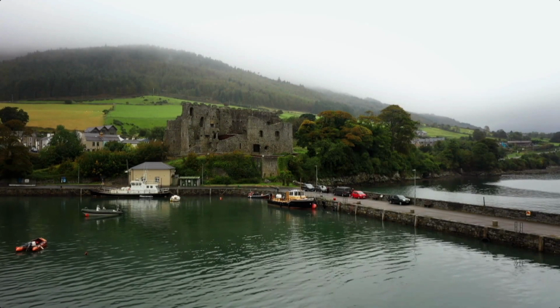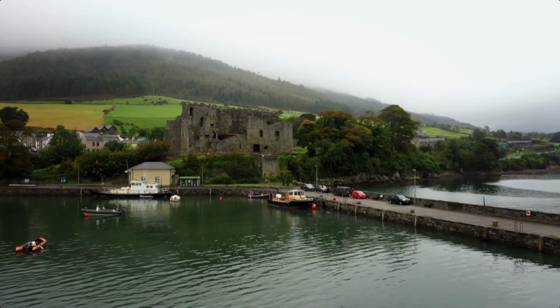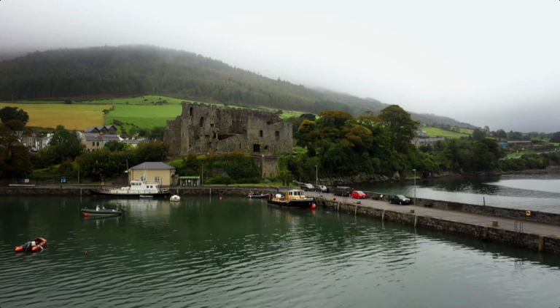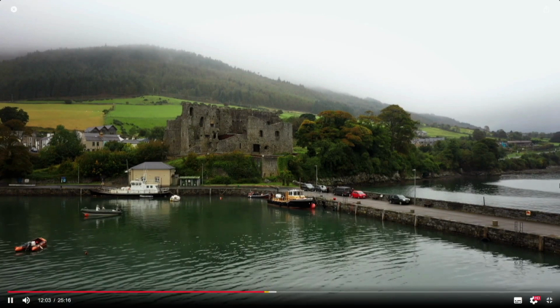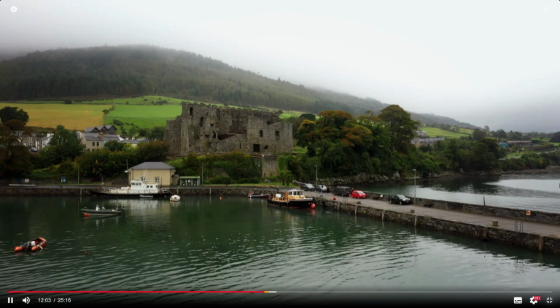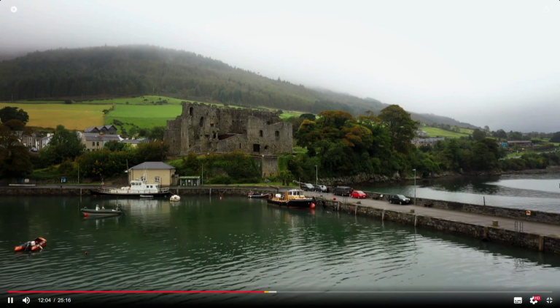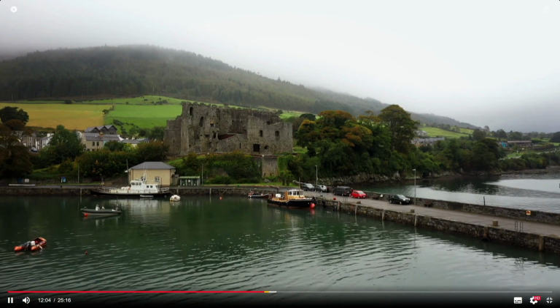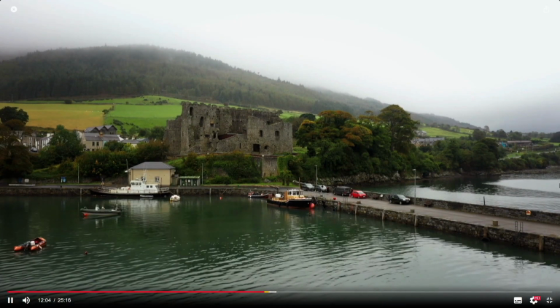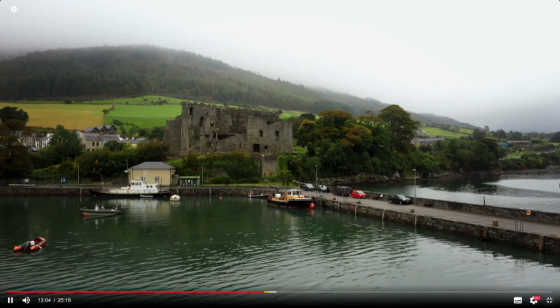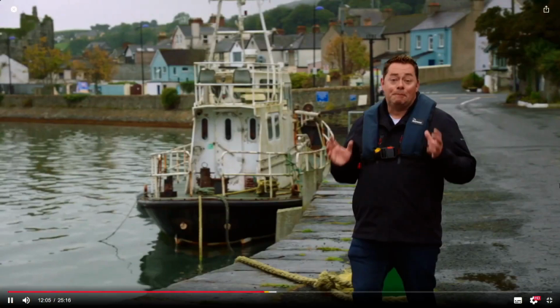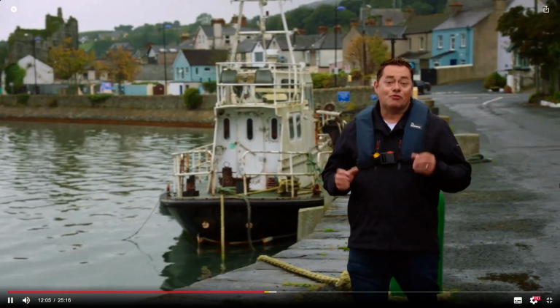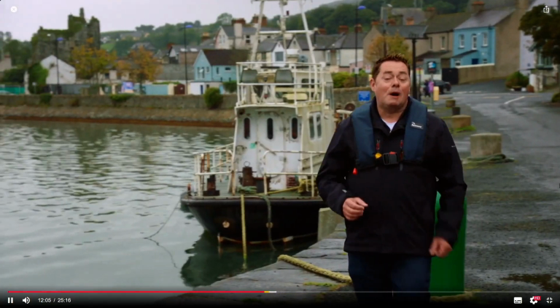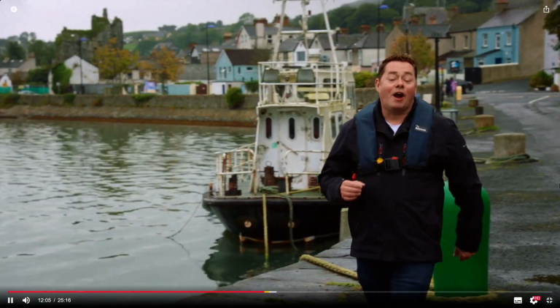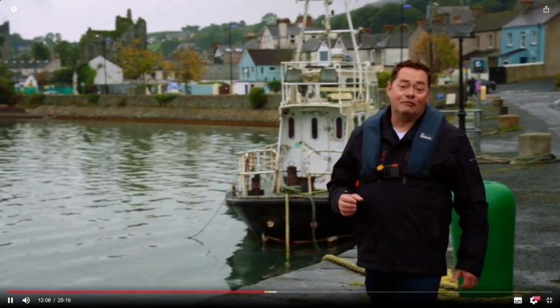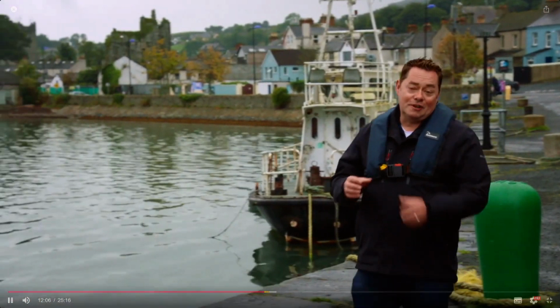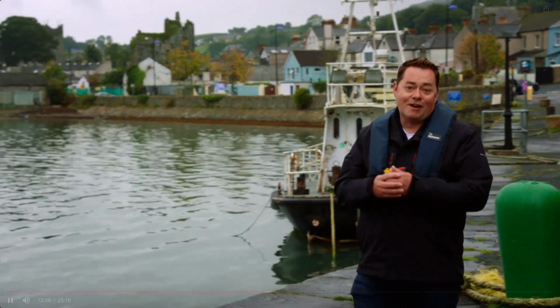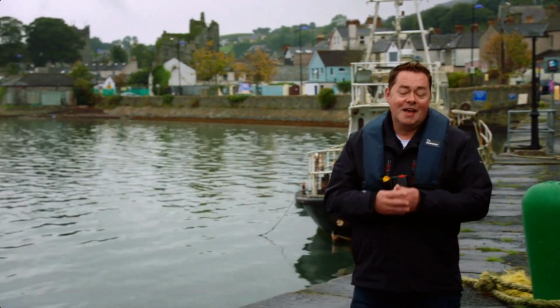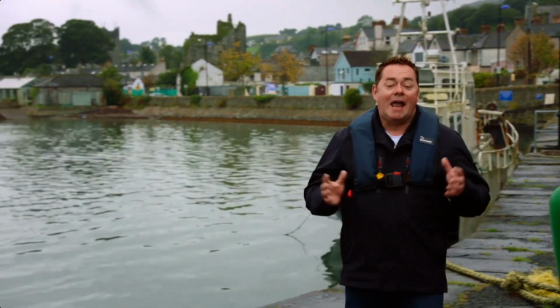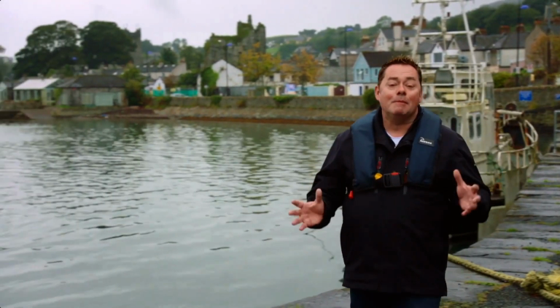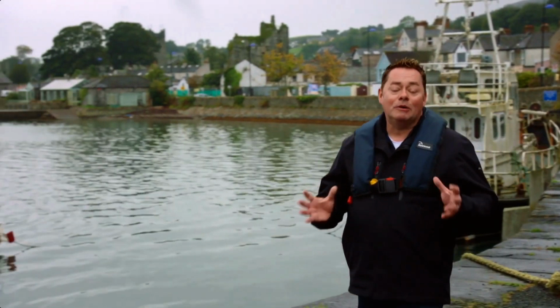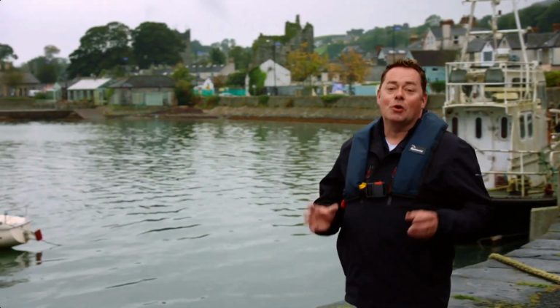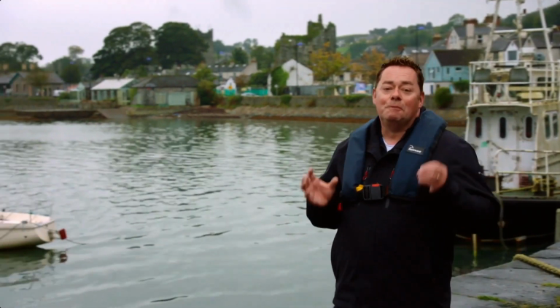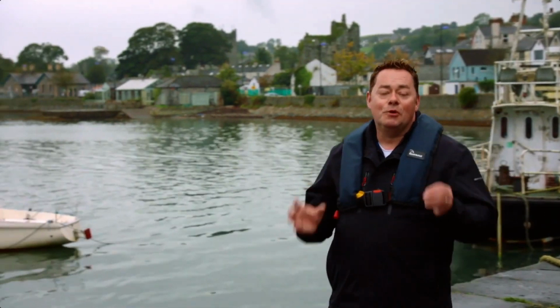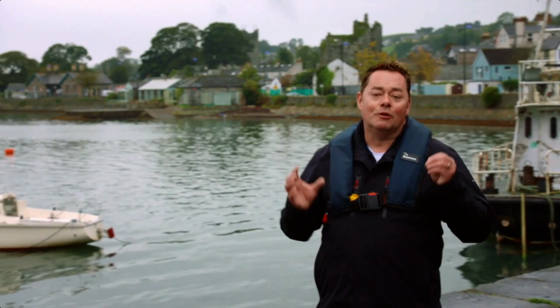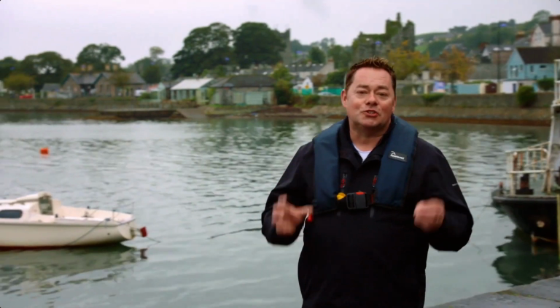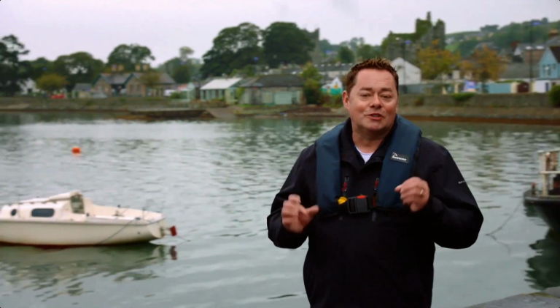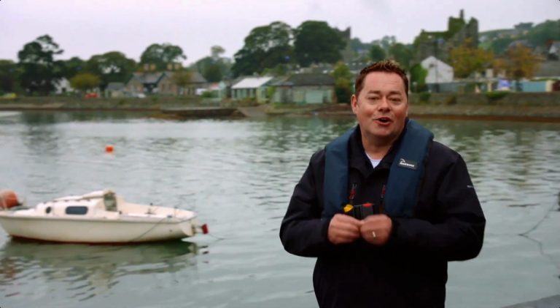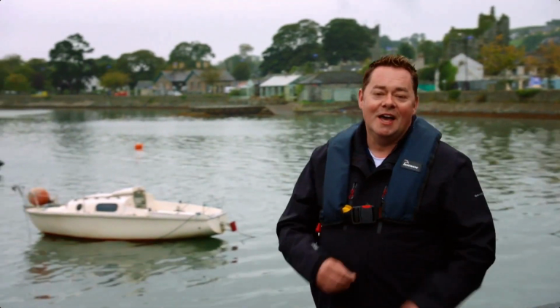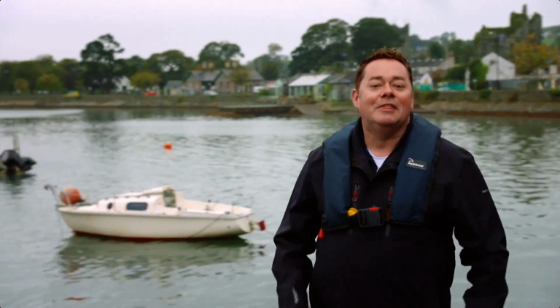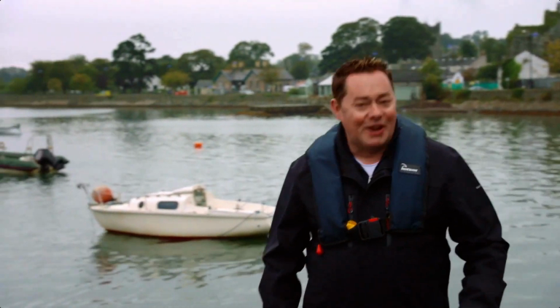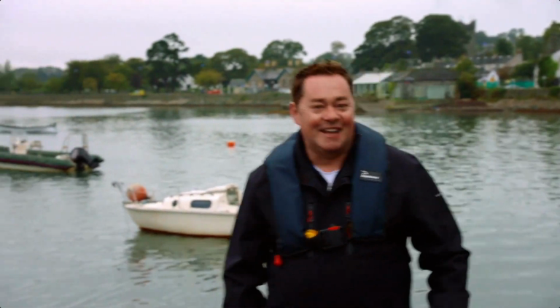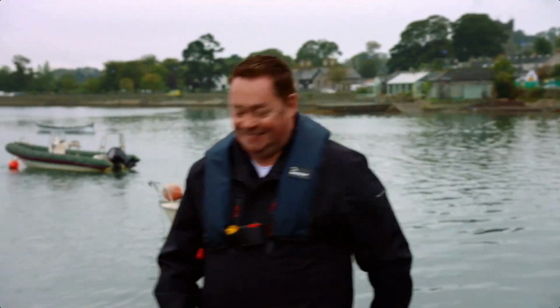A great way to get a sense of Carlingford is to take a boat trip on Carlingford Lough. I'm about to go on a beautiful restored tug, the Breanne.